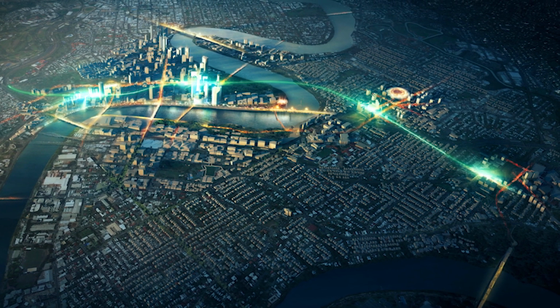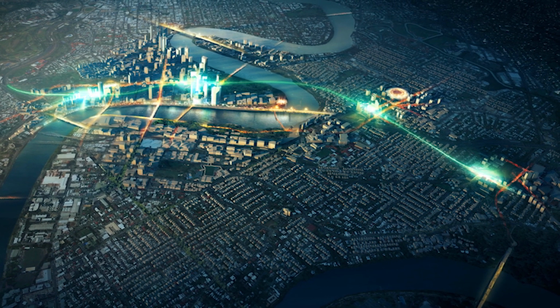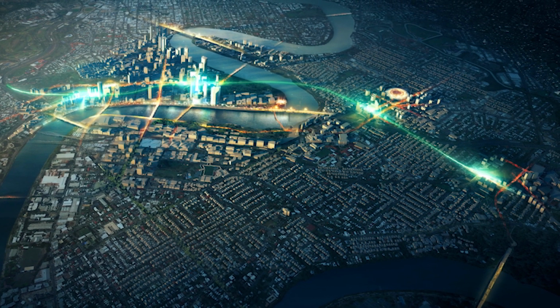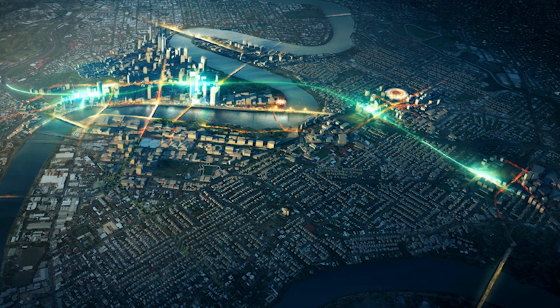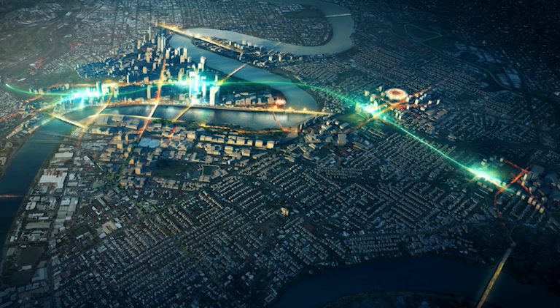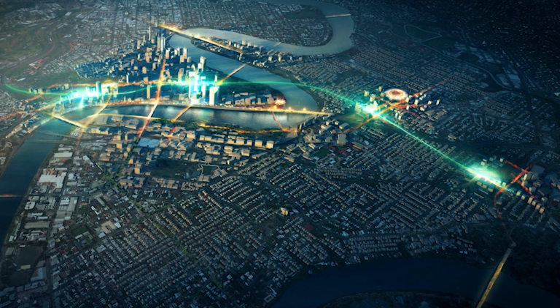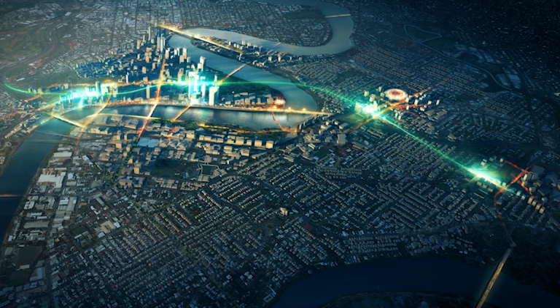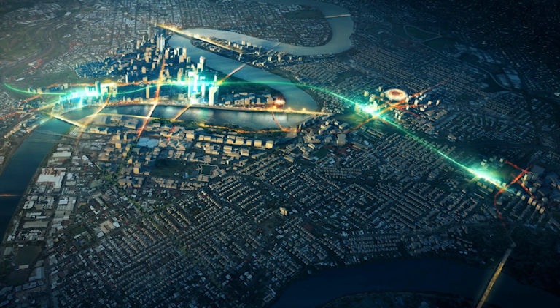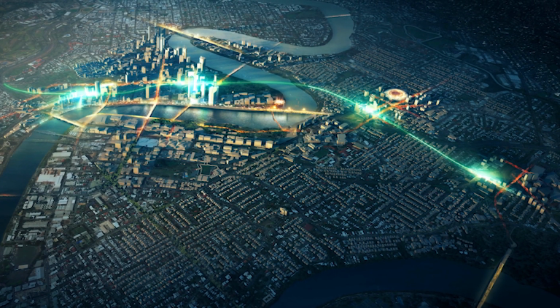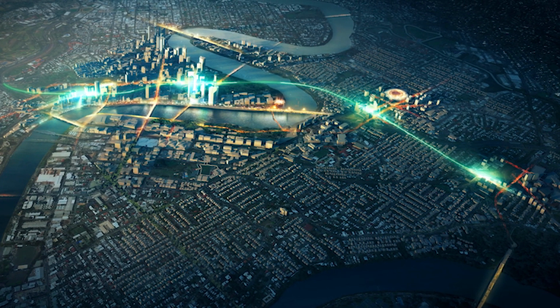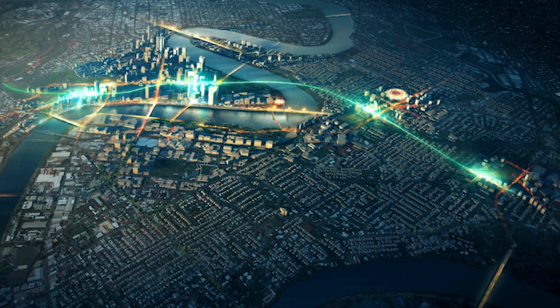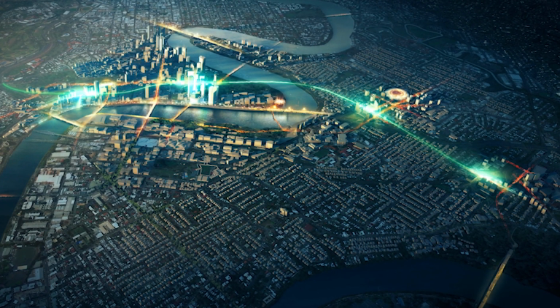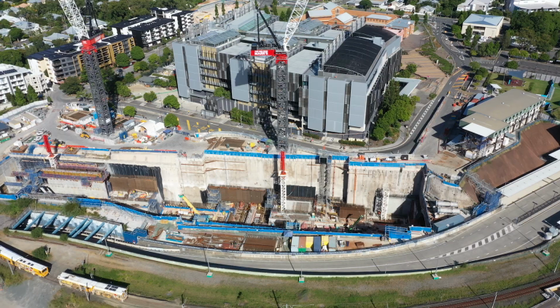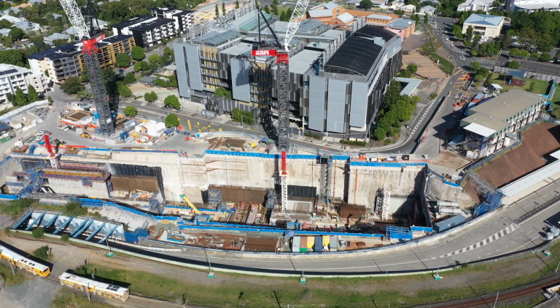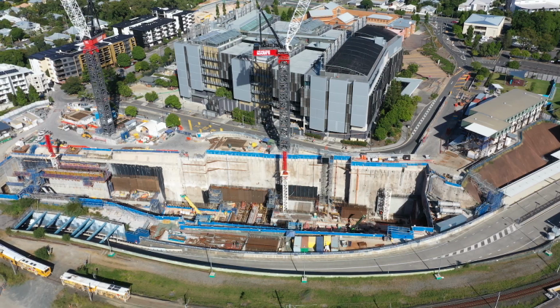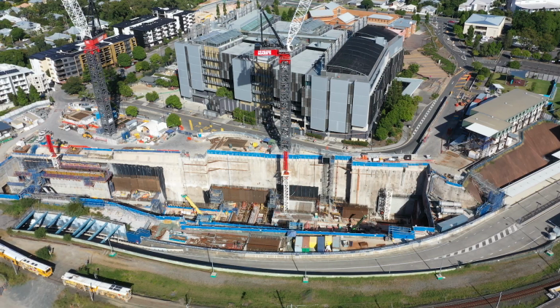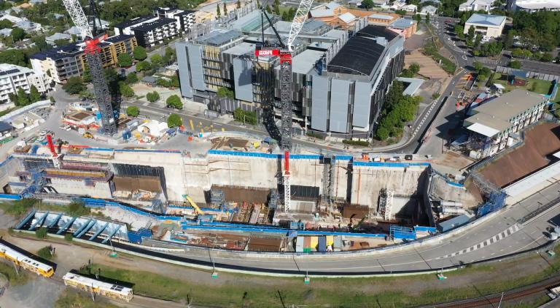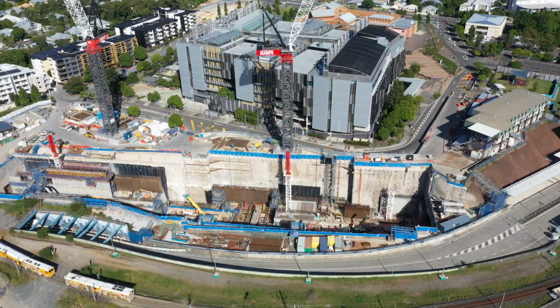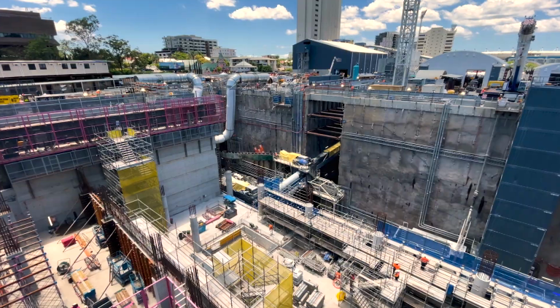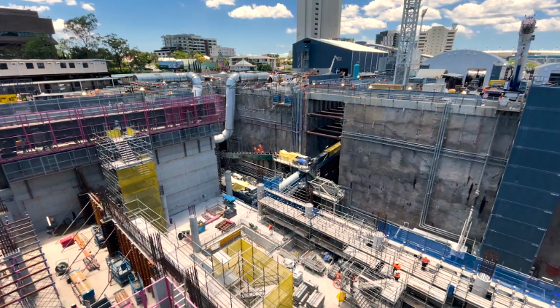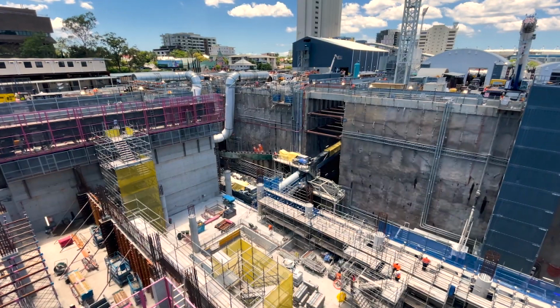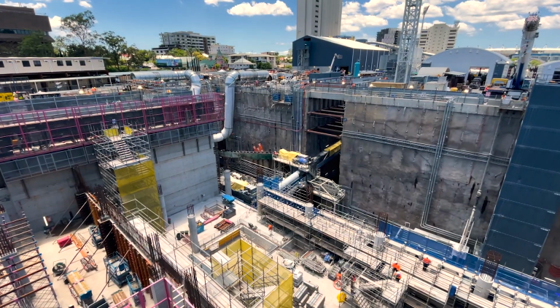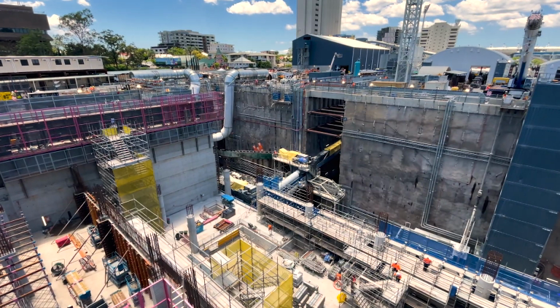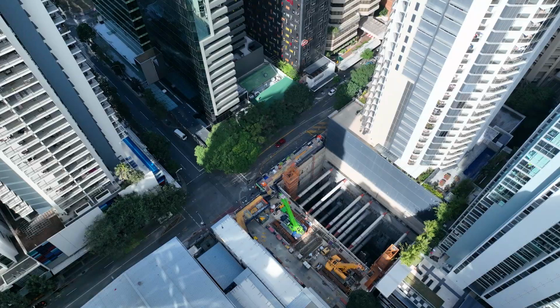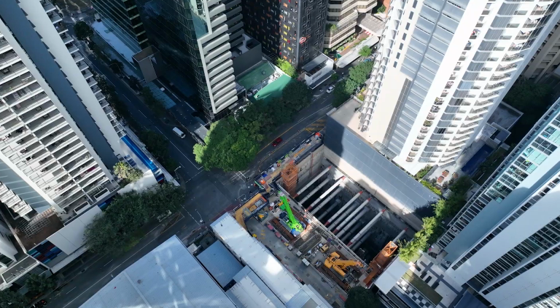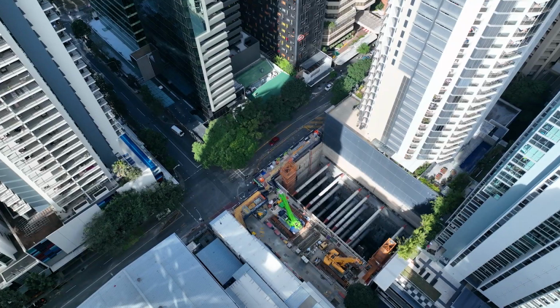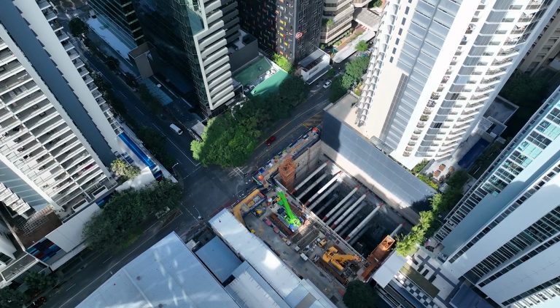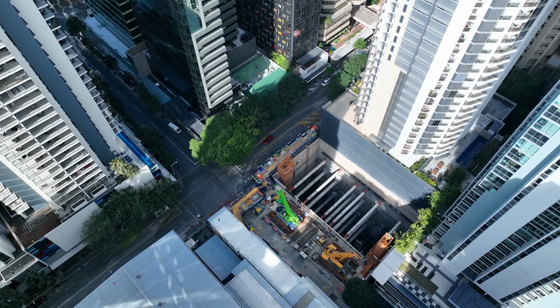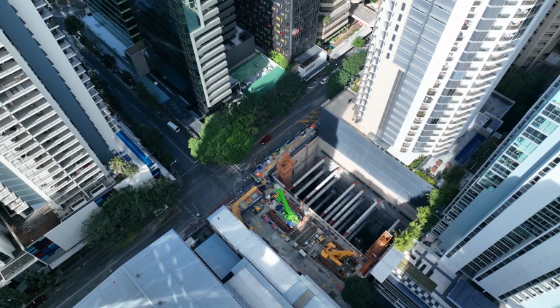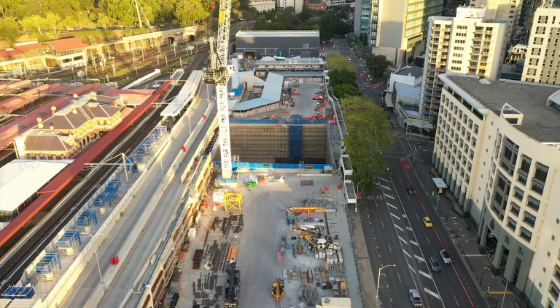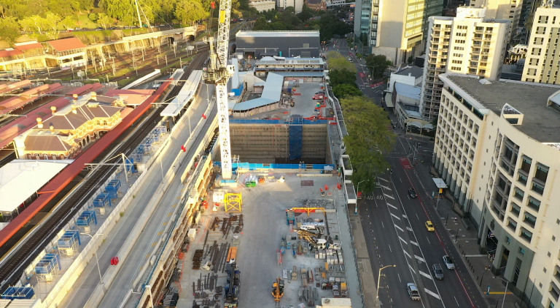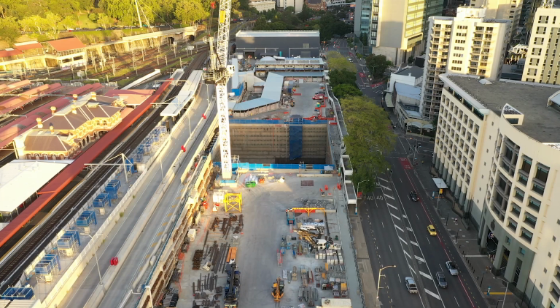There are four underground stations: Boggo Road, Wollongabba, Albert Street and Roma Street.